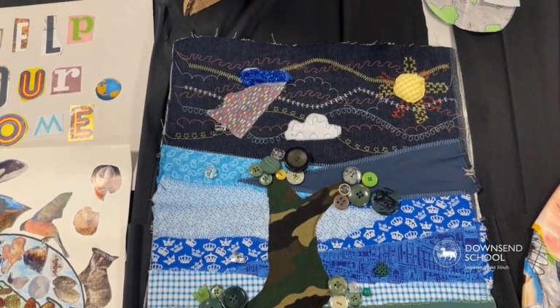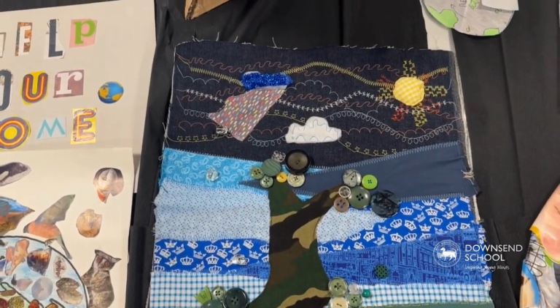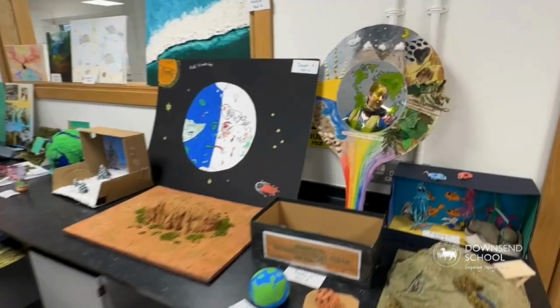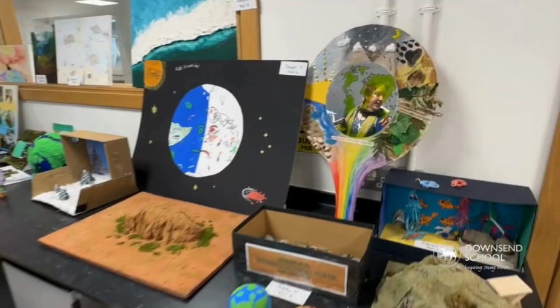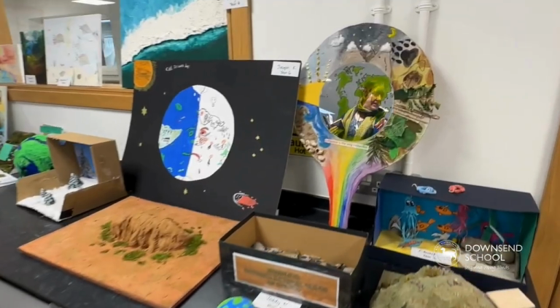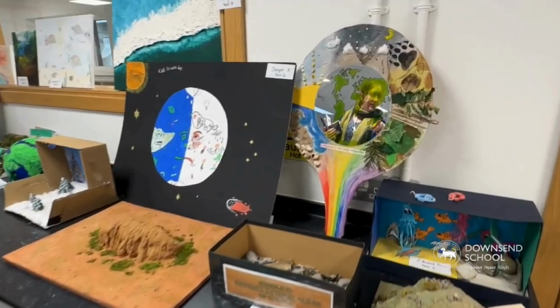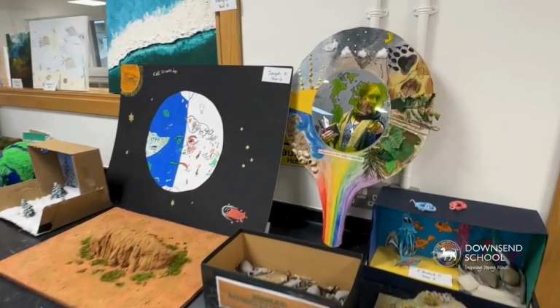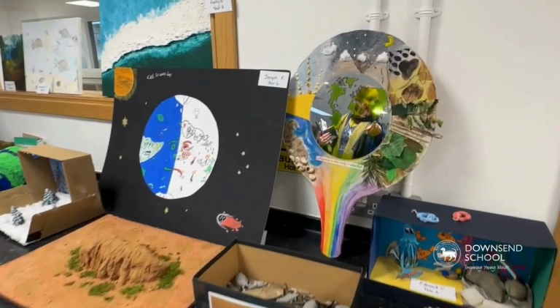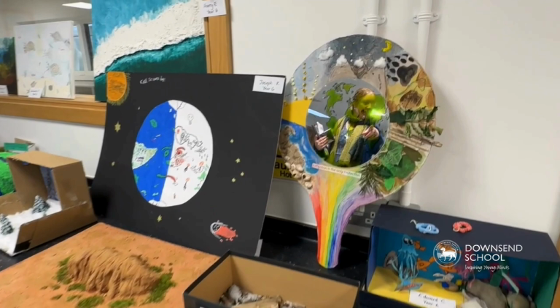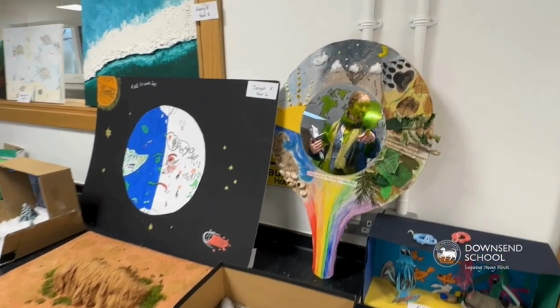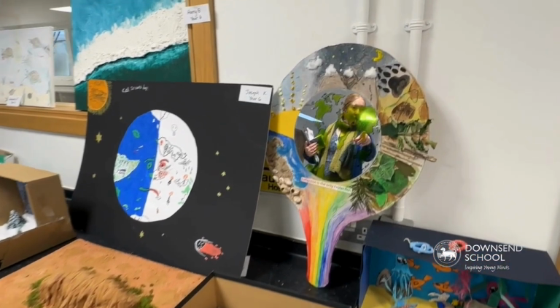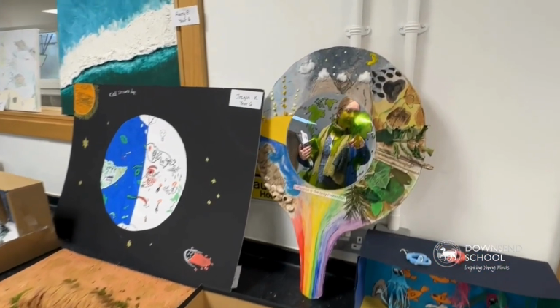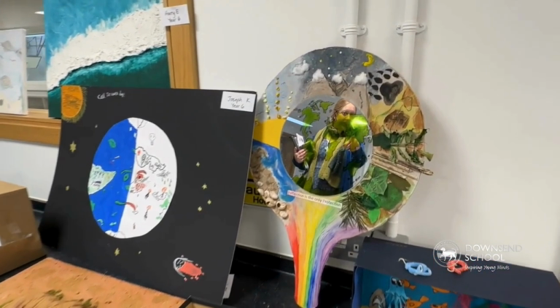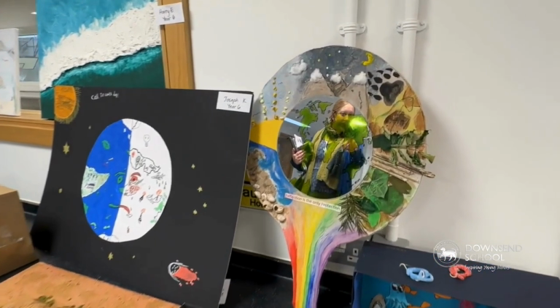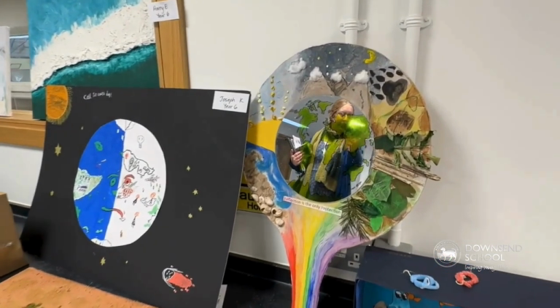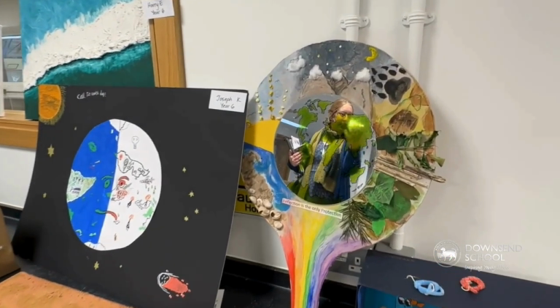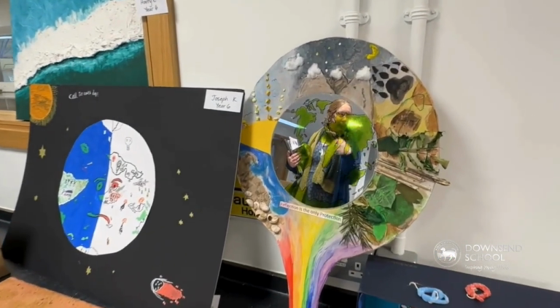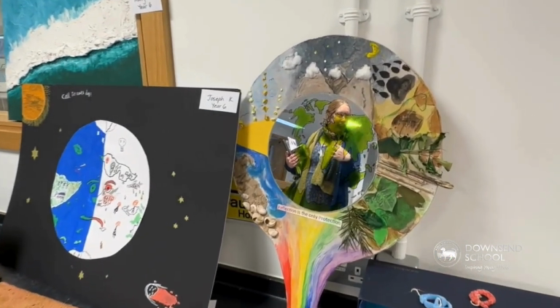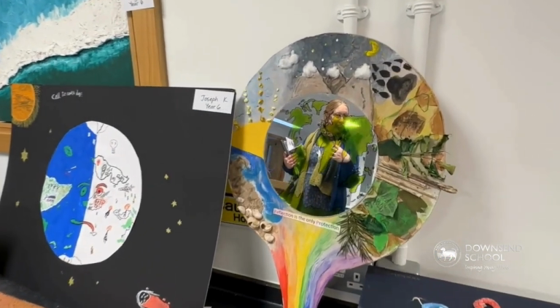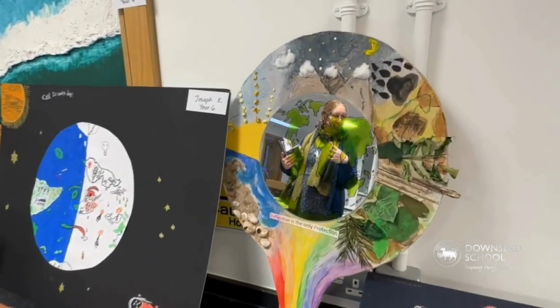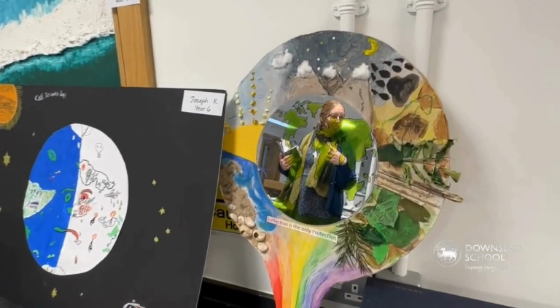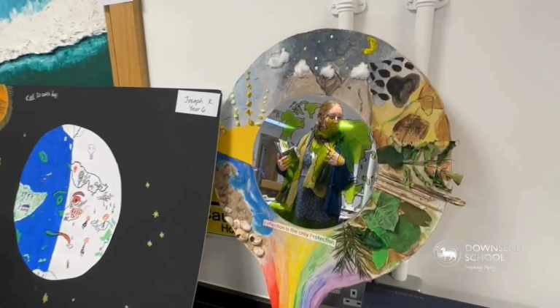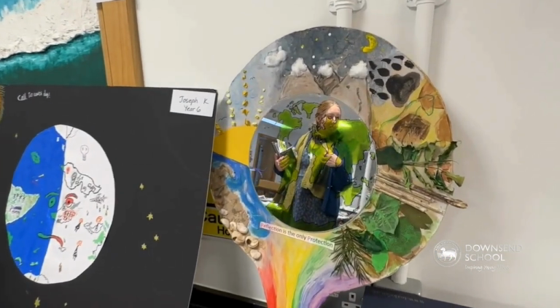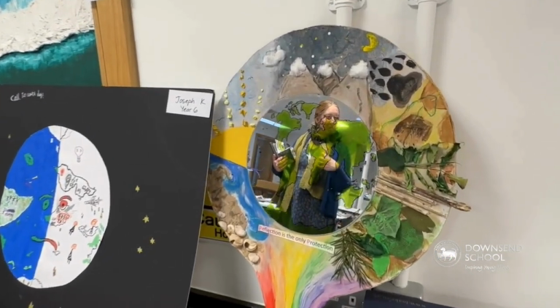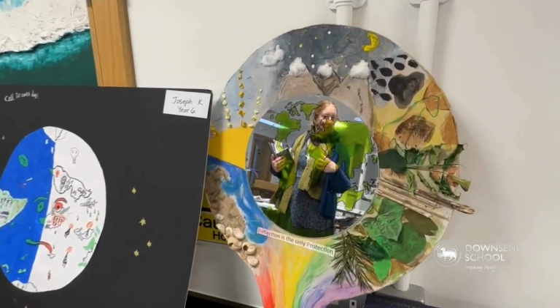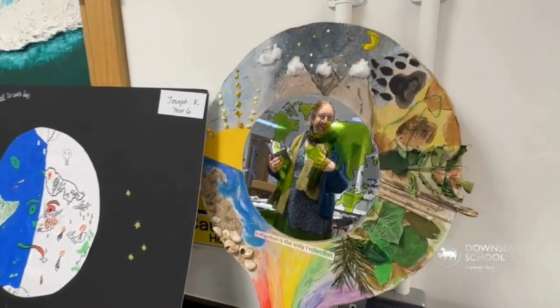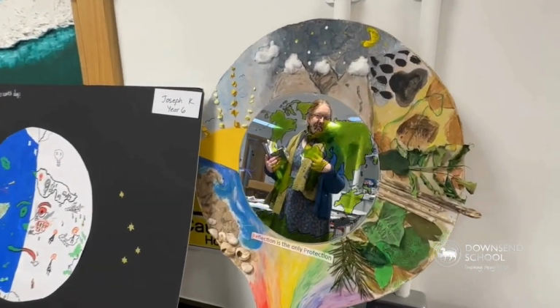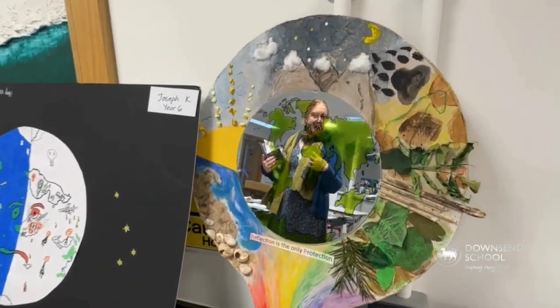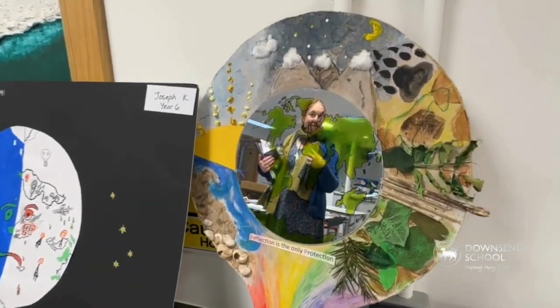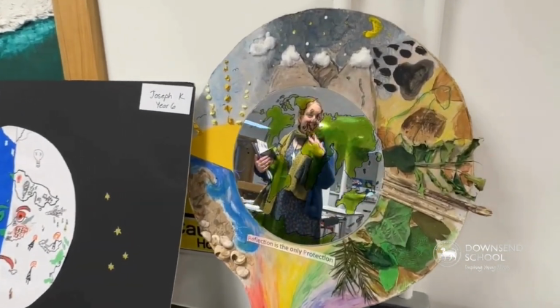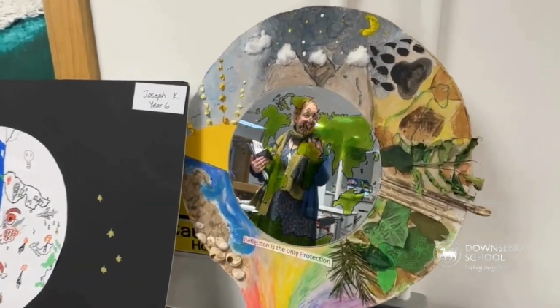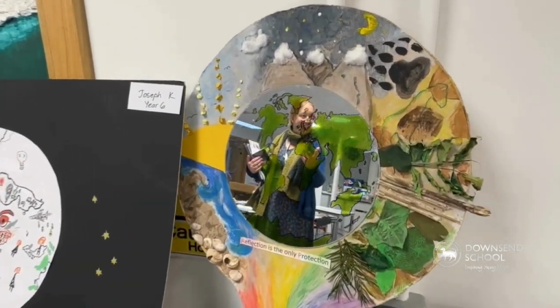When you look at it, you would see yourself — so it makes you the one that wants to take the action.